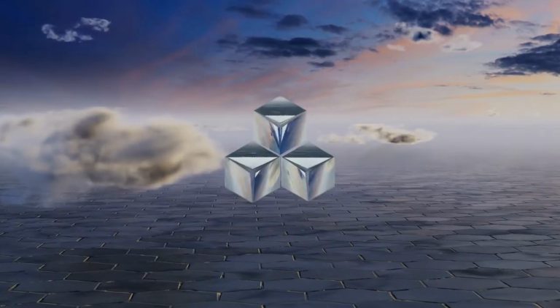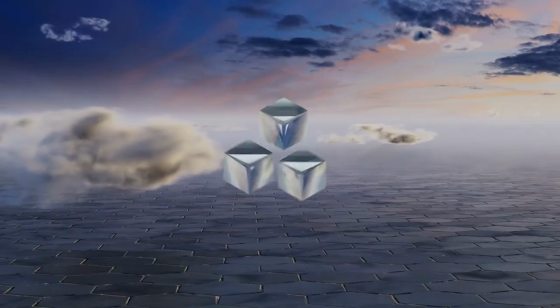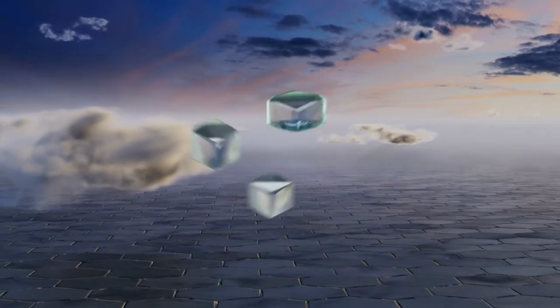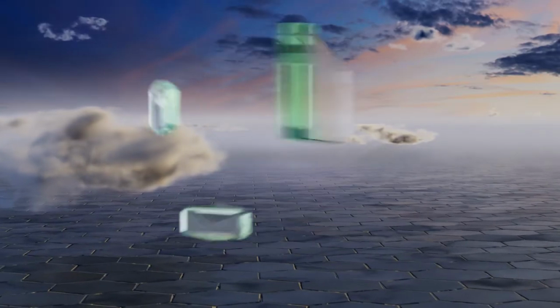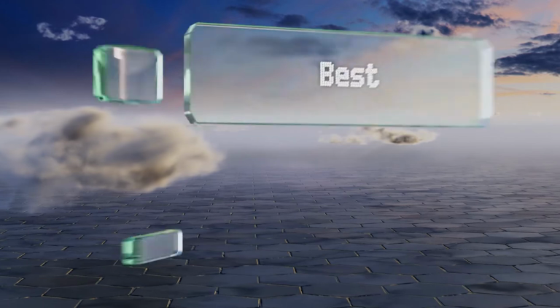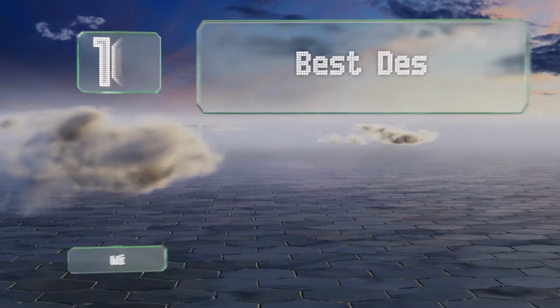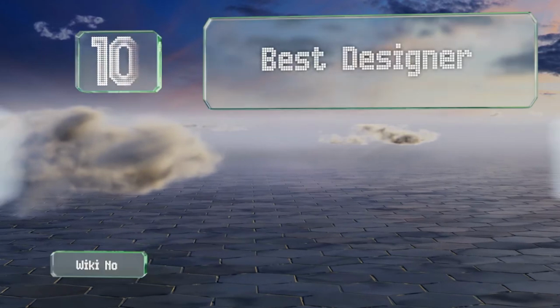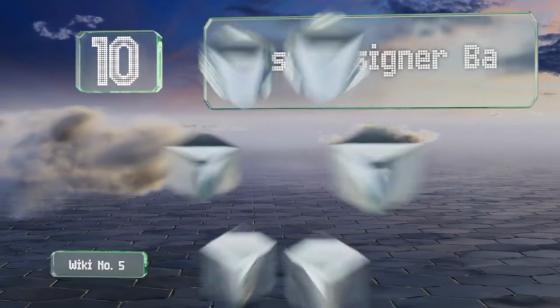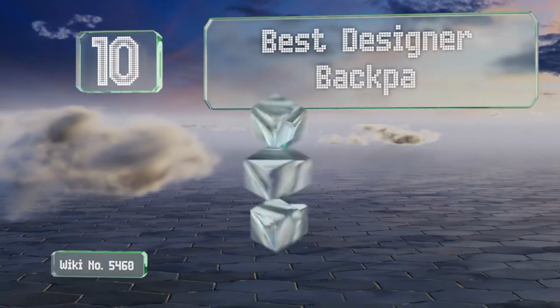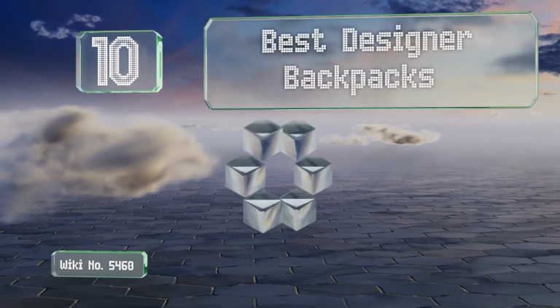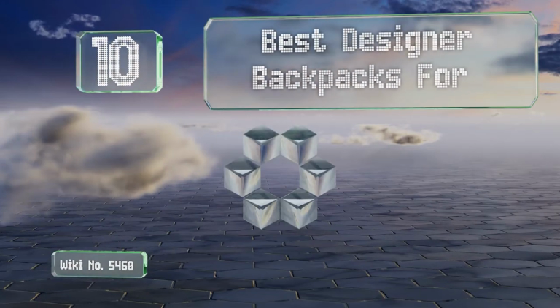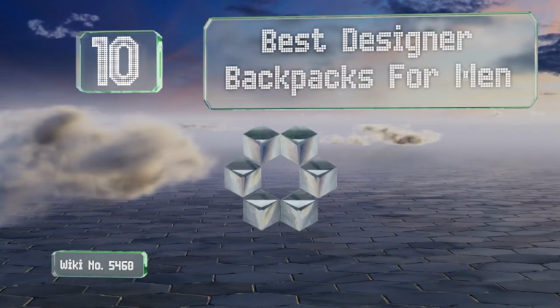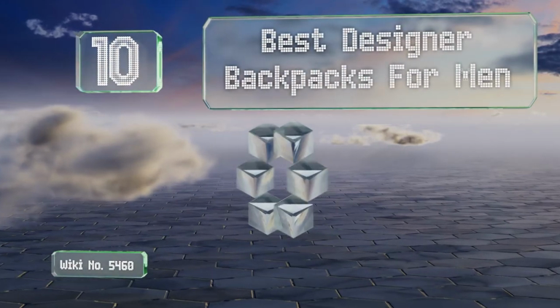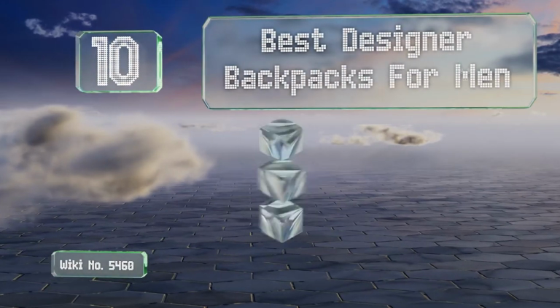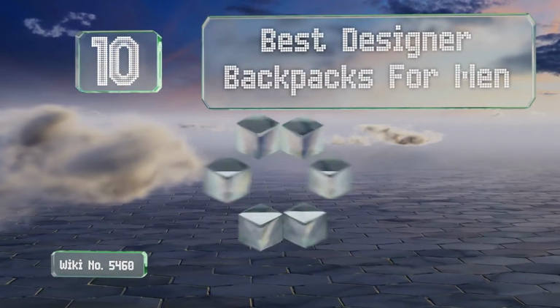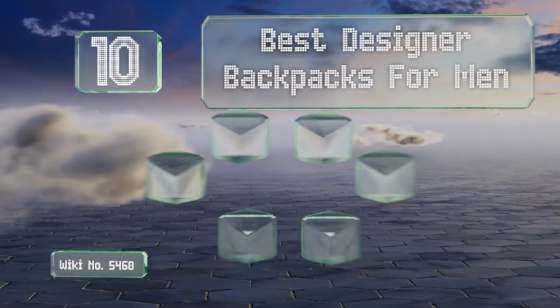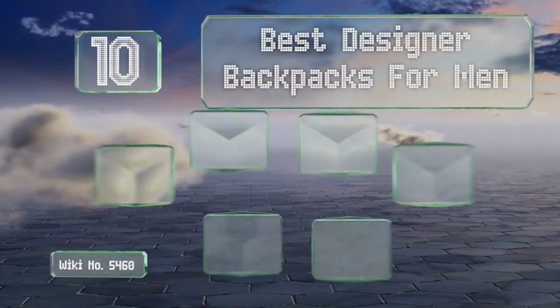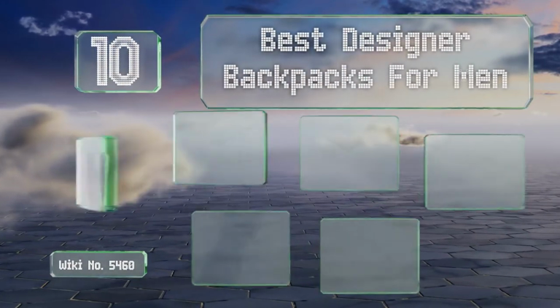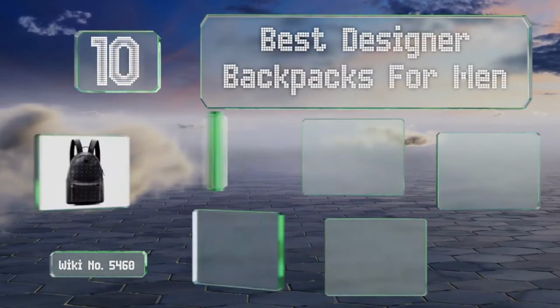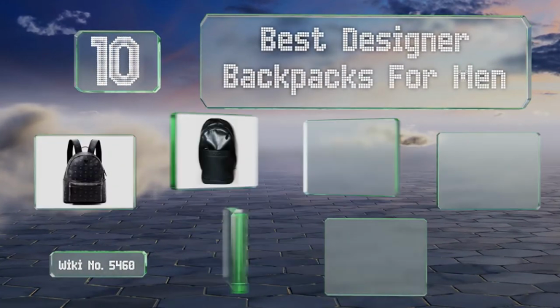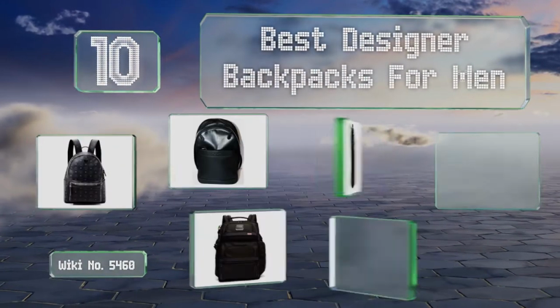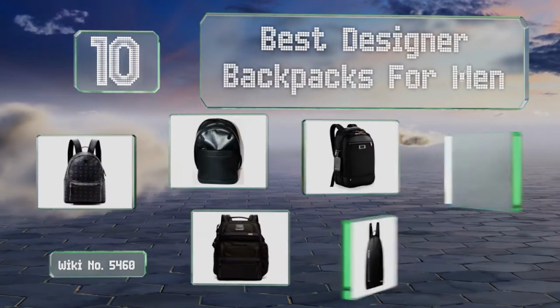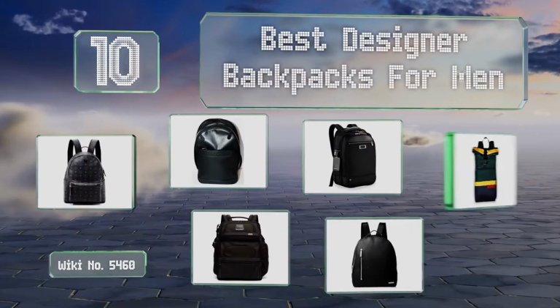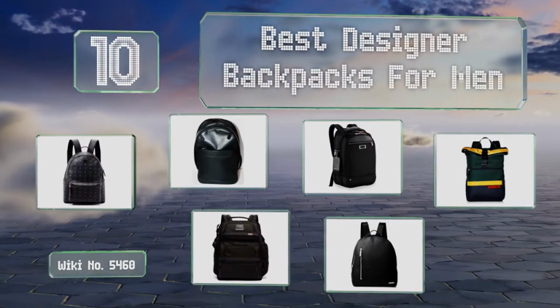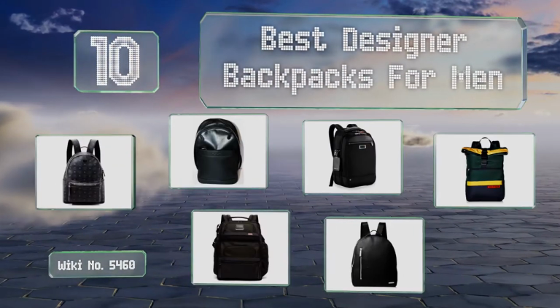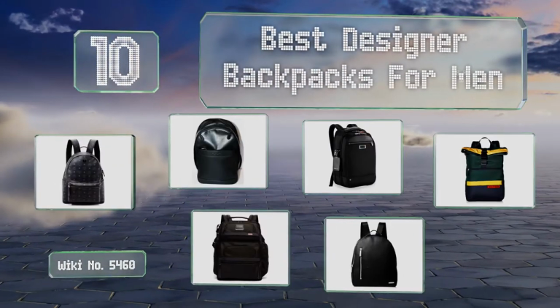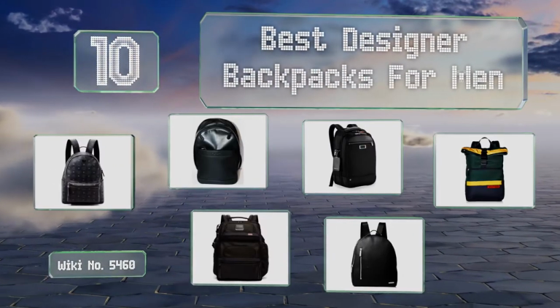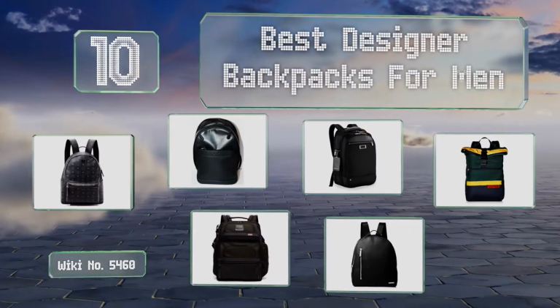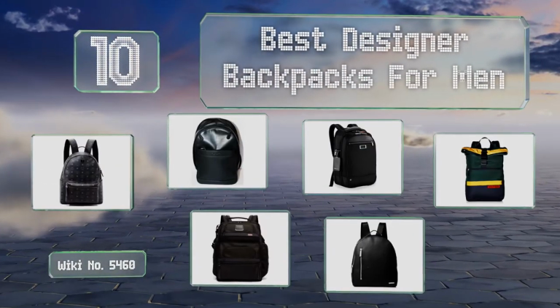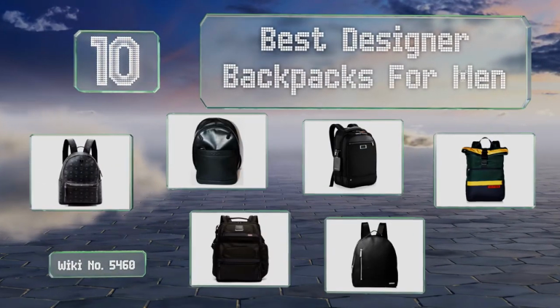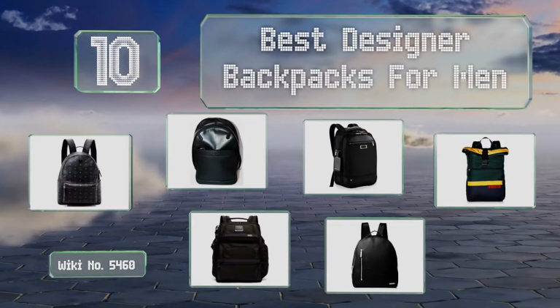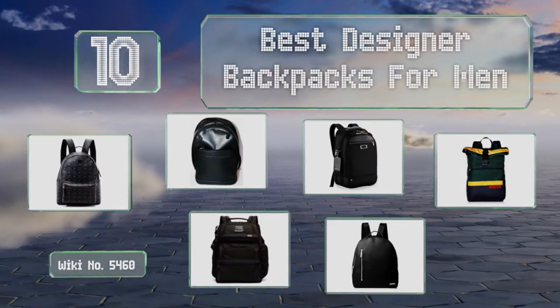EasyVid presents the 10 best designer backpacks for men. Let's get started with the list.